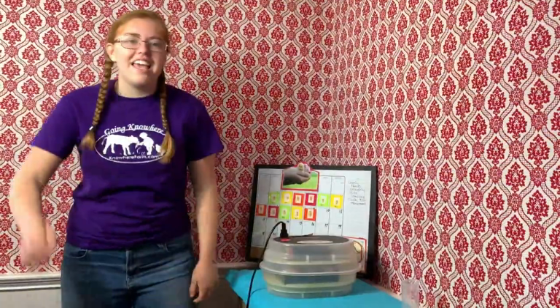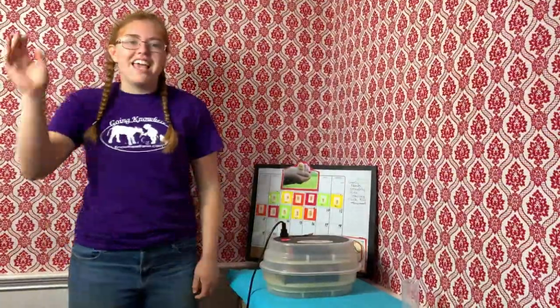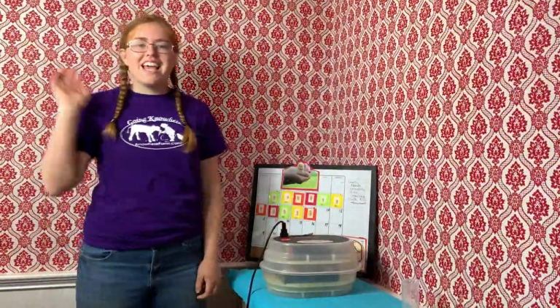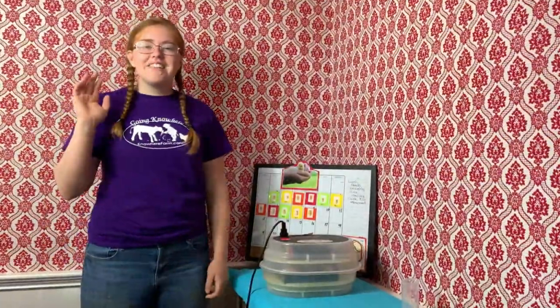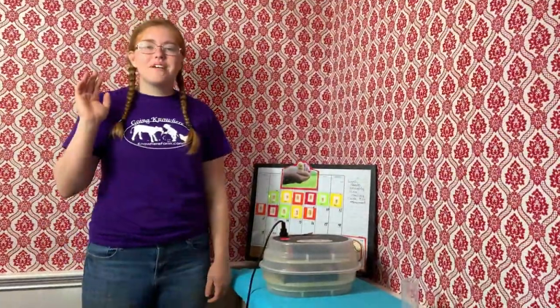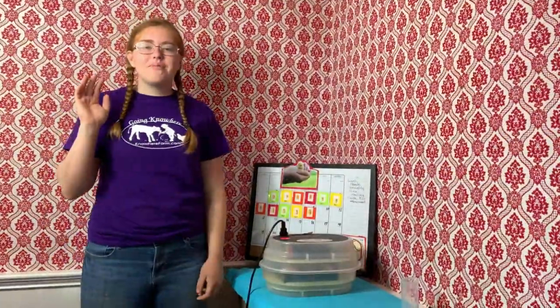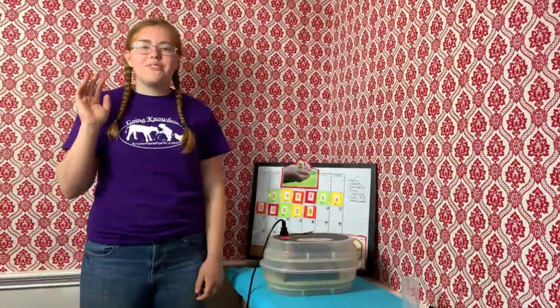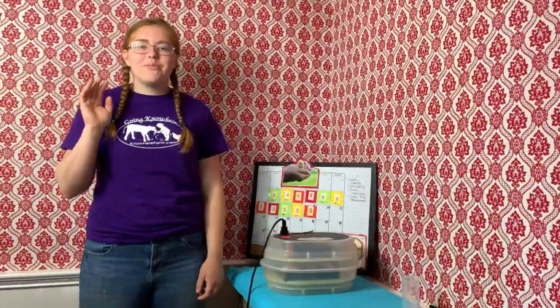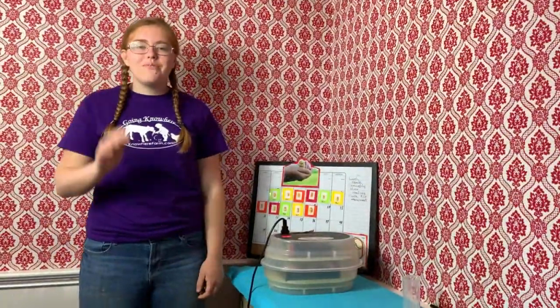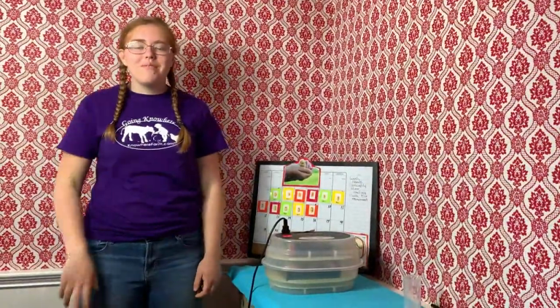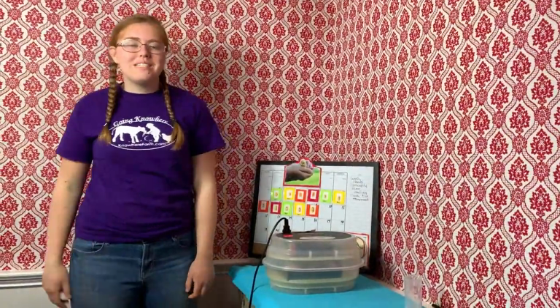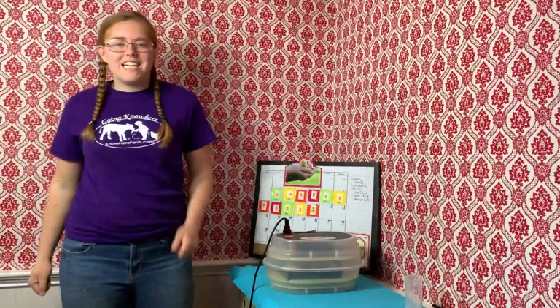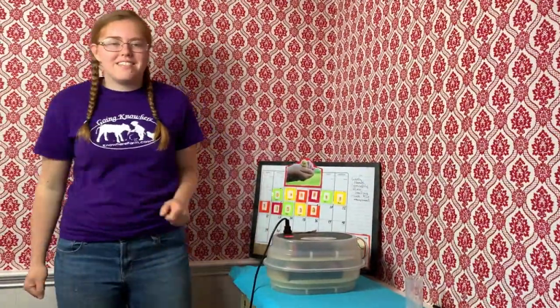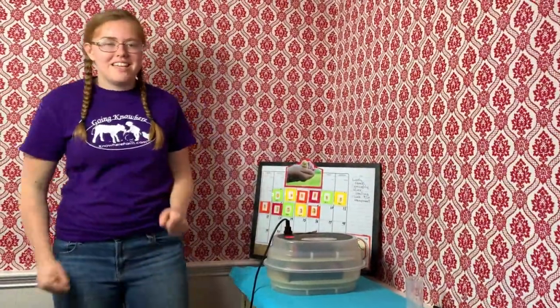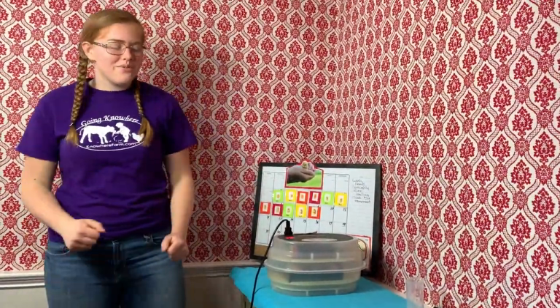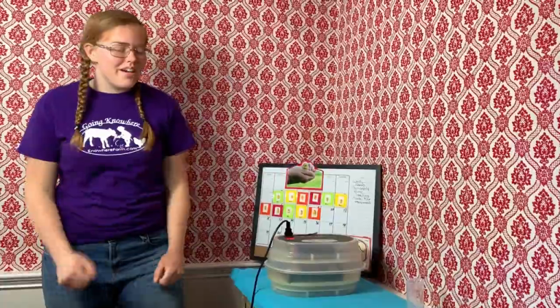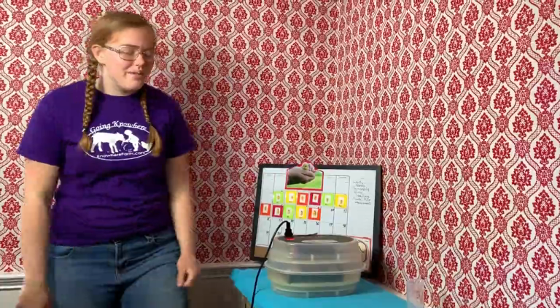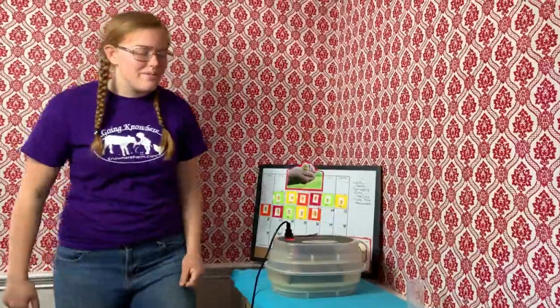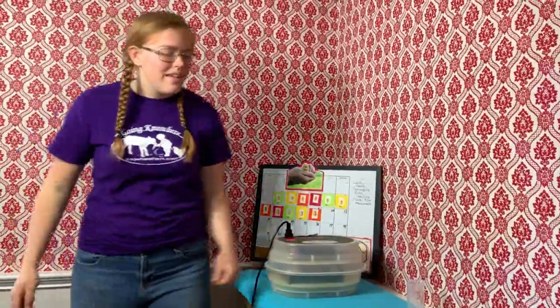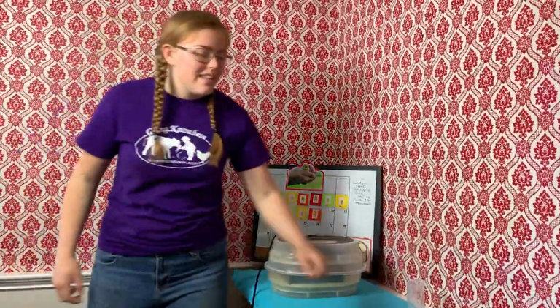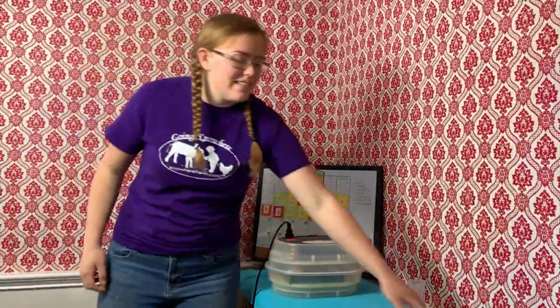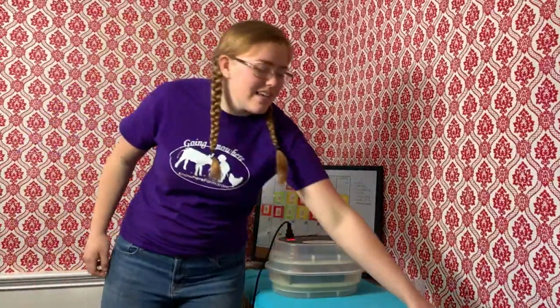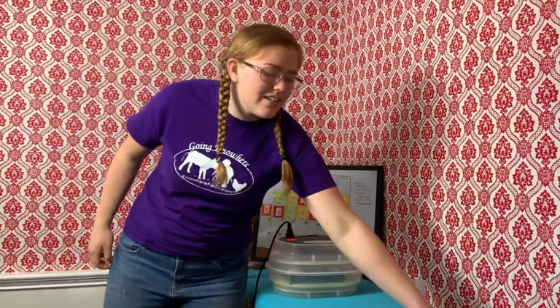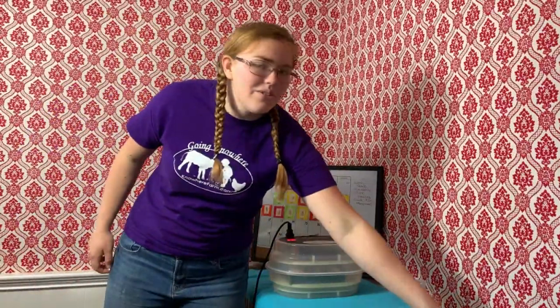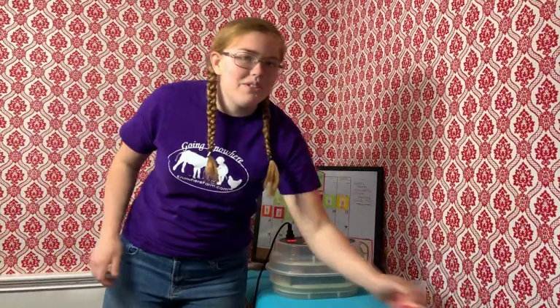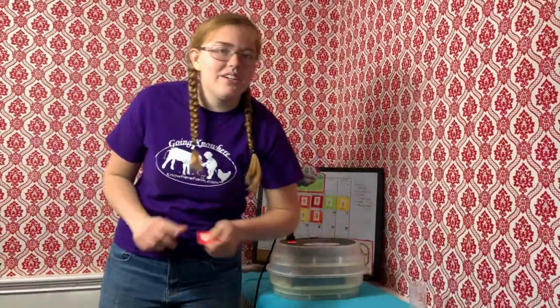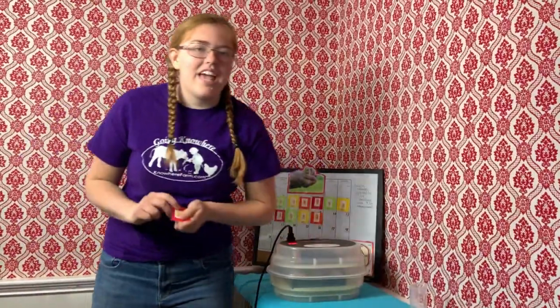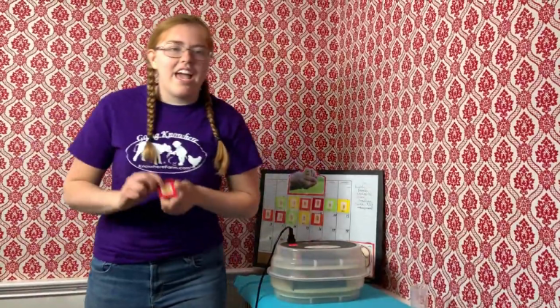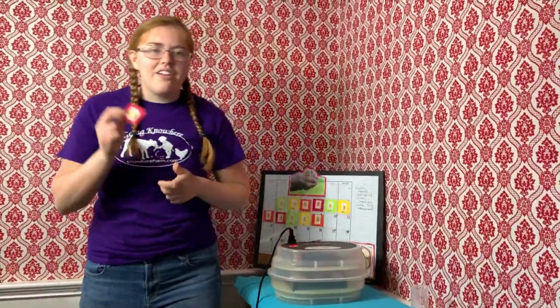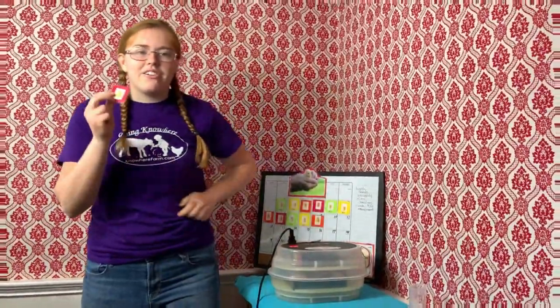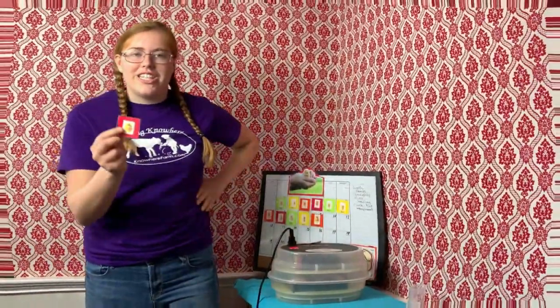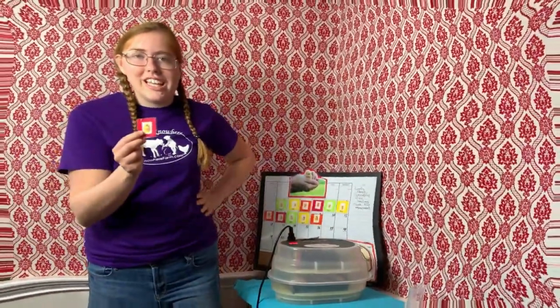Hey guys, welcome to Nowhere Farm. Today is day 12. Let's take a closer look at our chick.